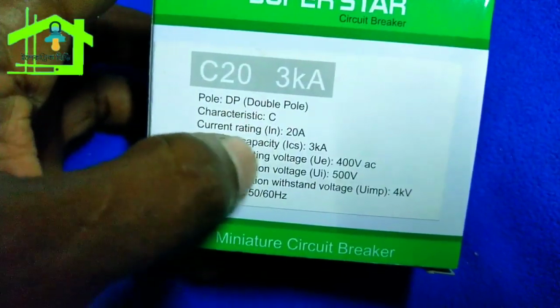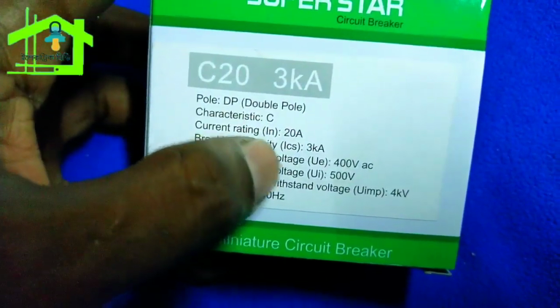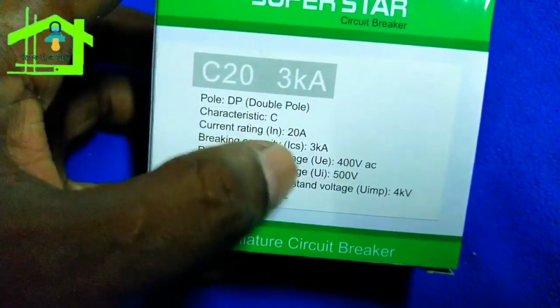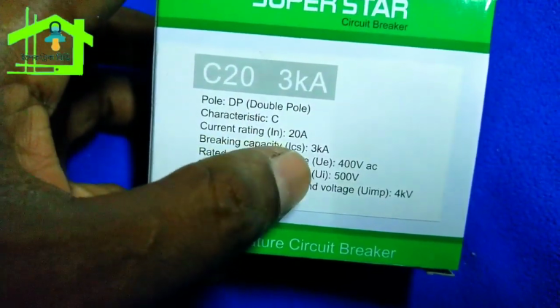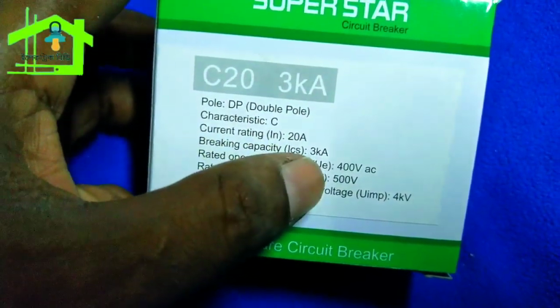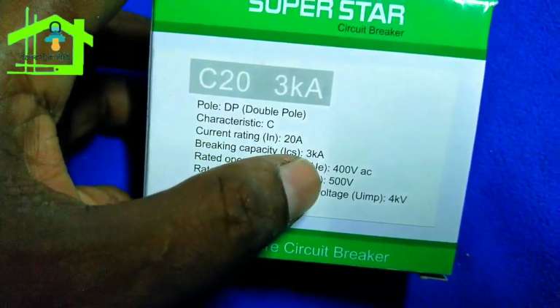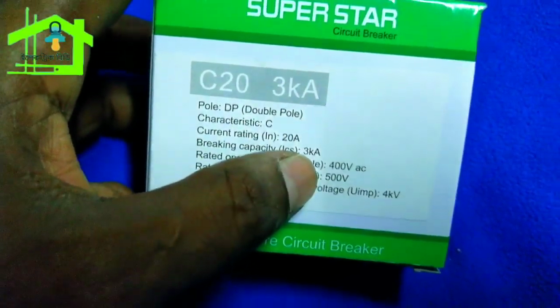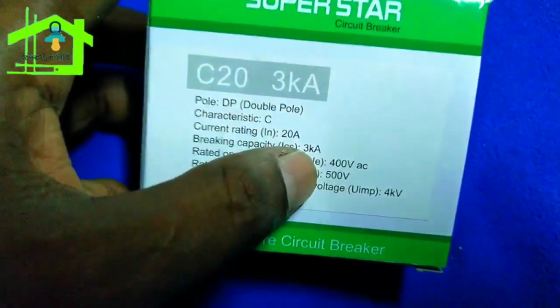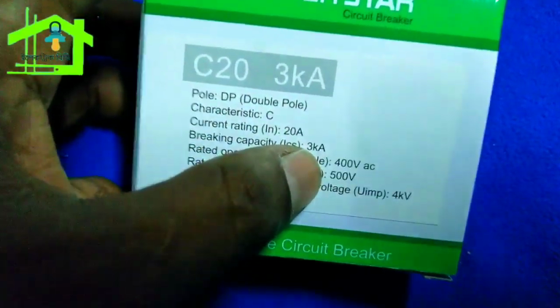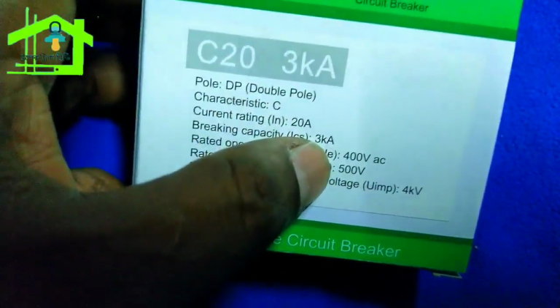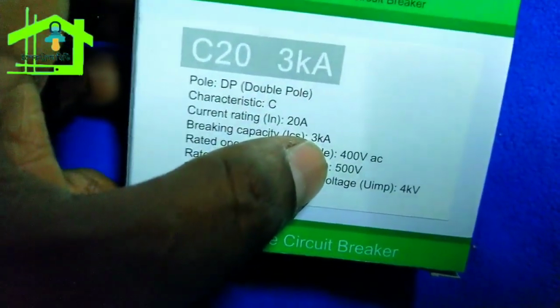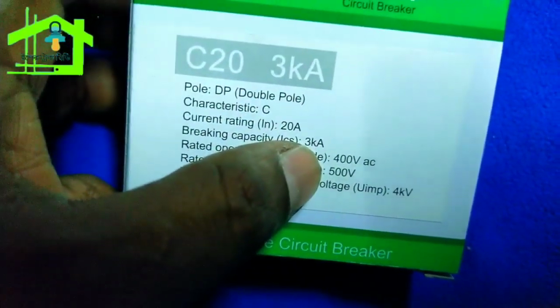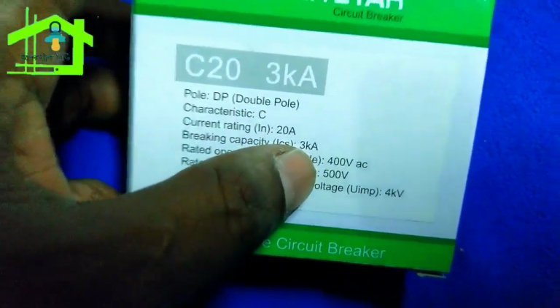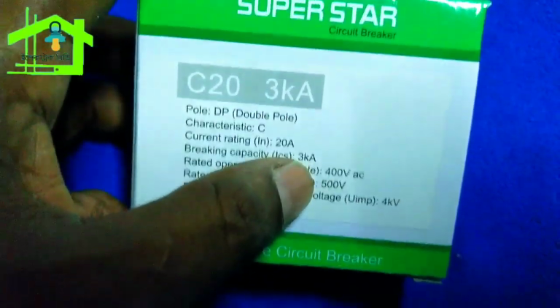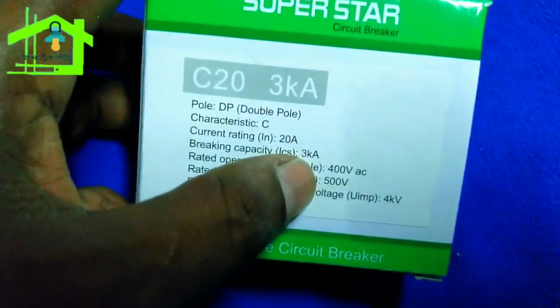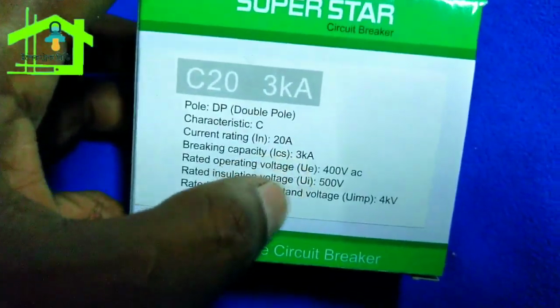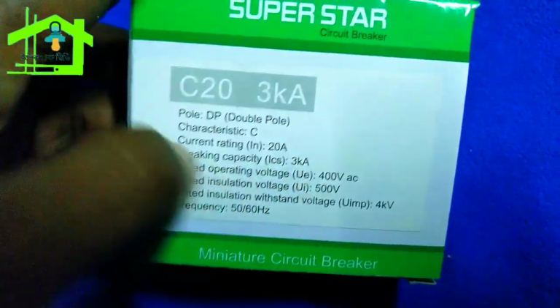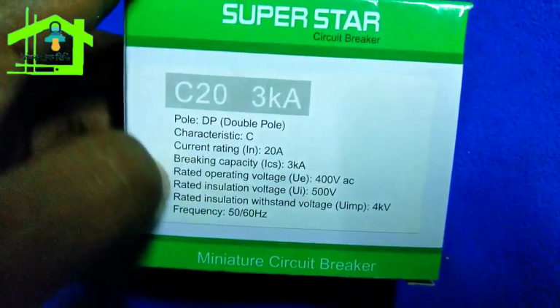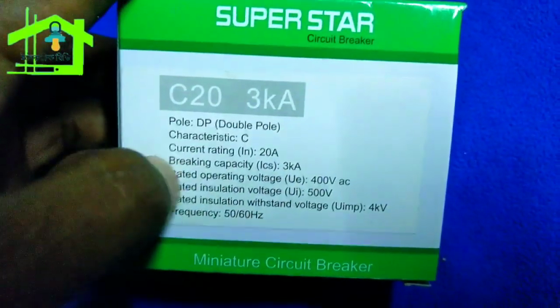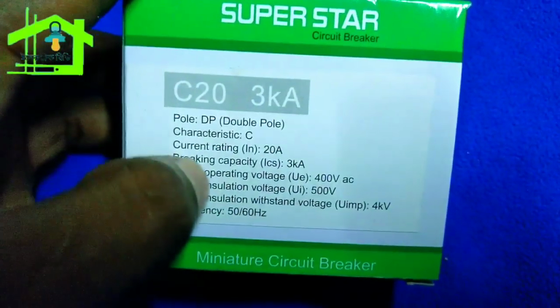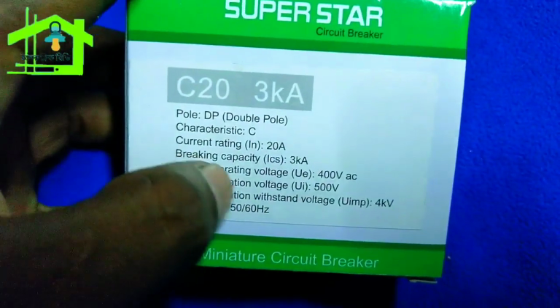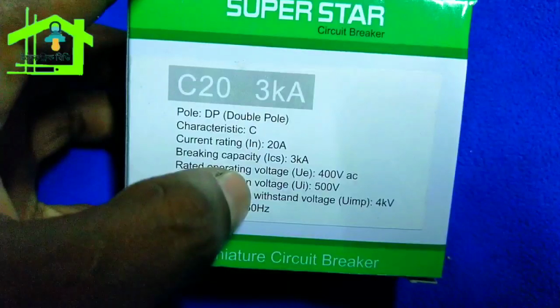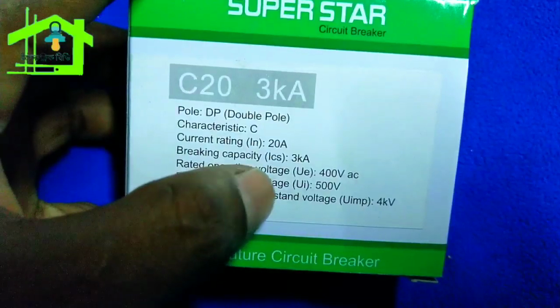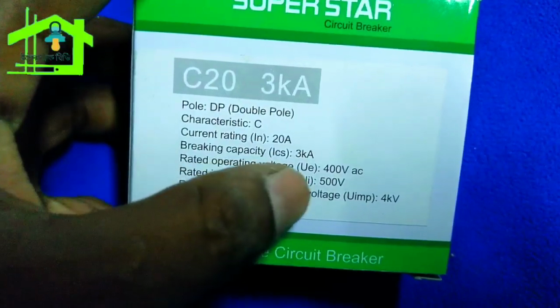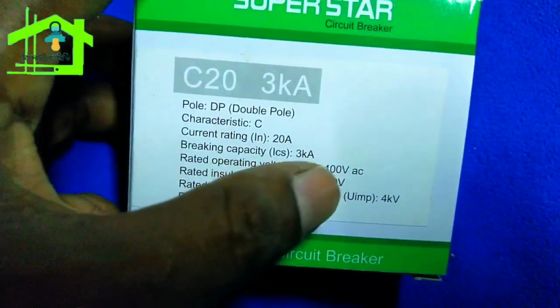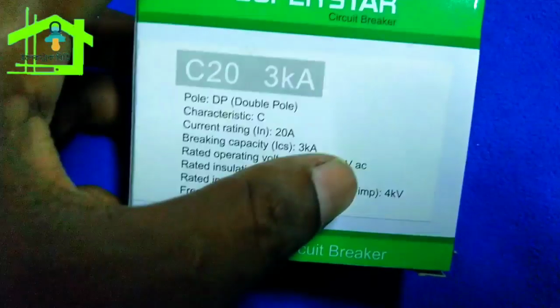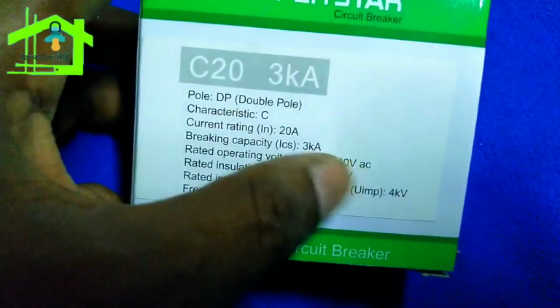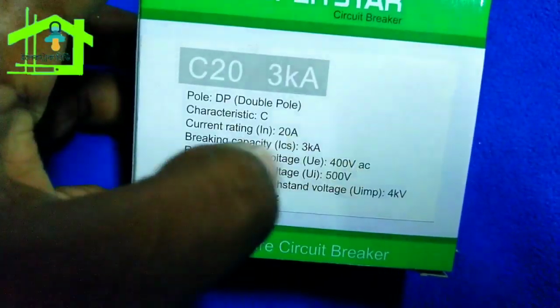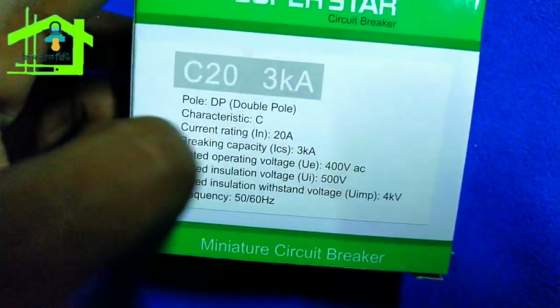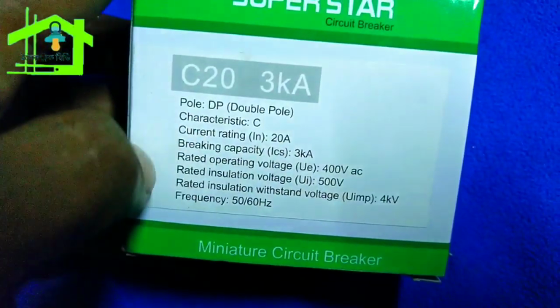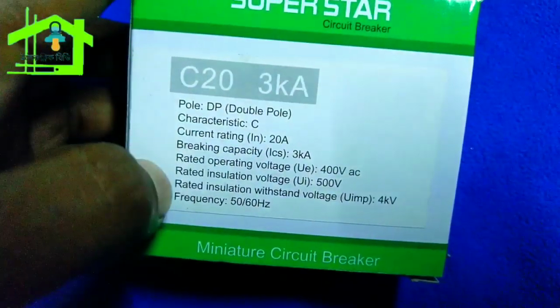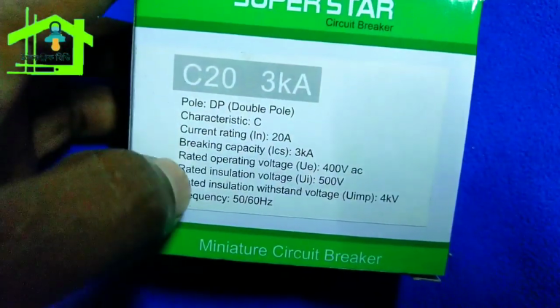Current rating is 20A, and breaking capacity is 3 kA.